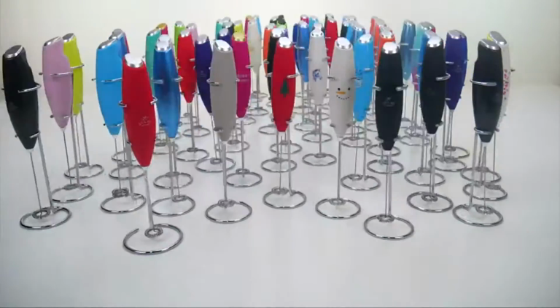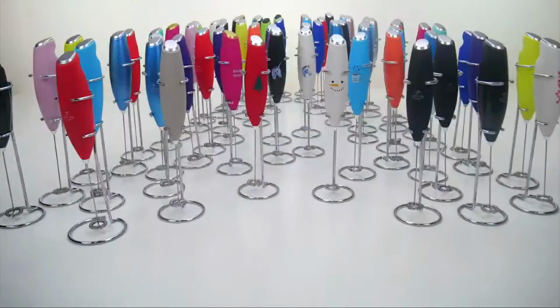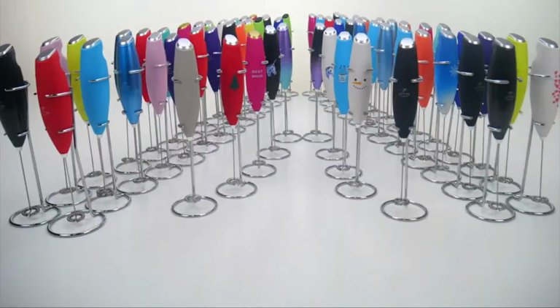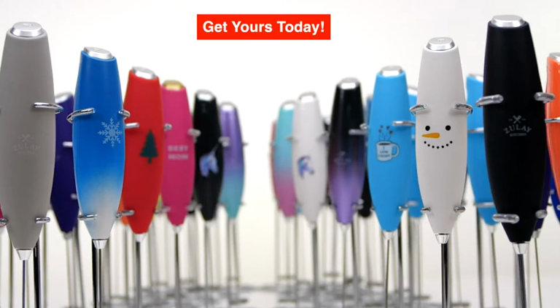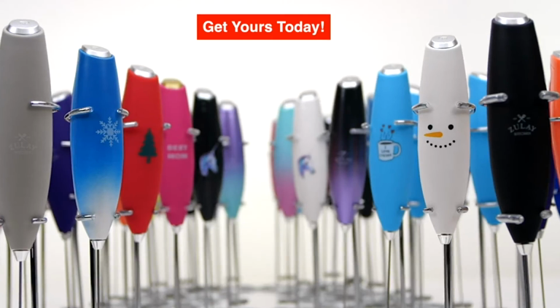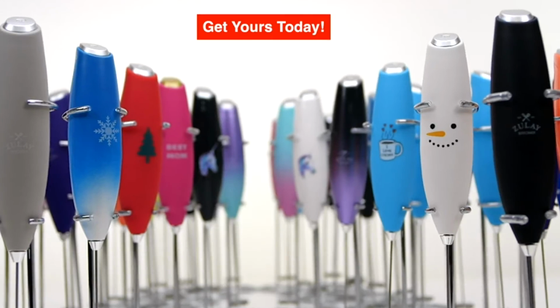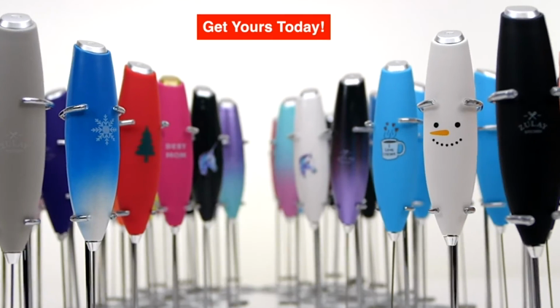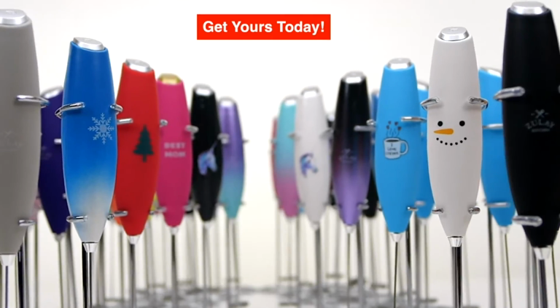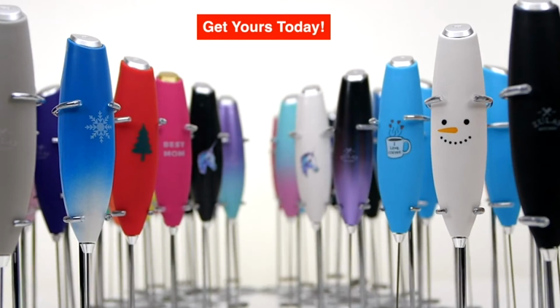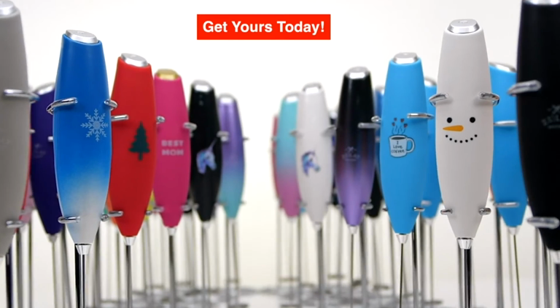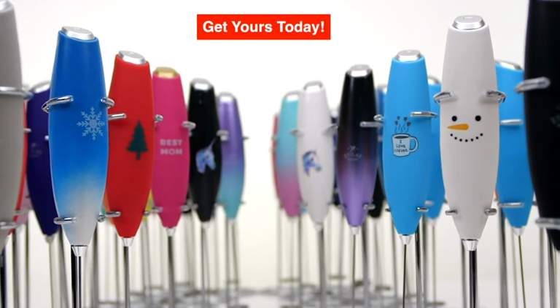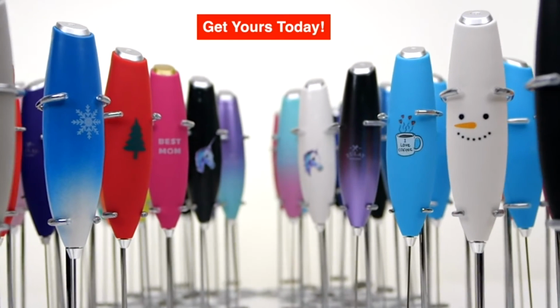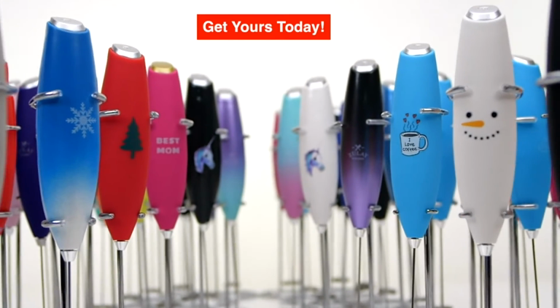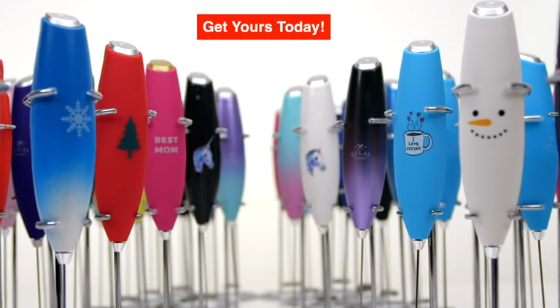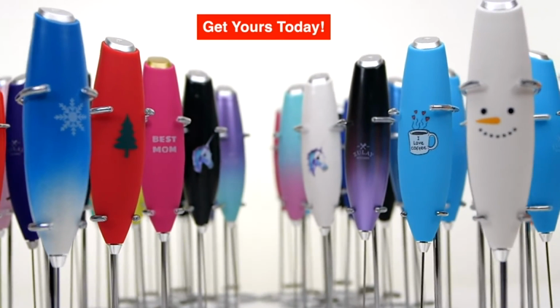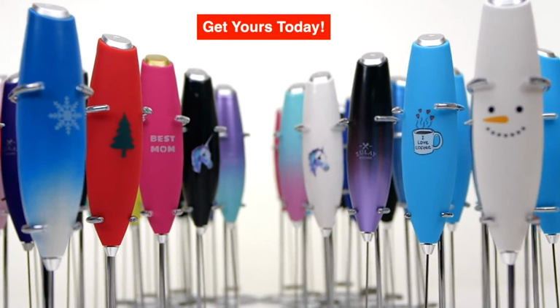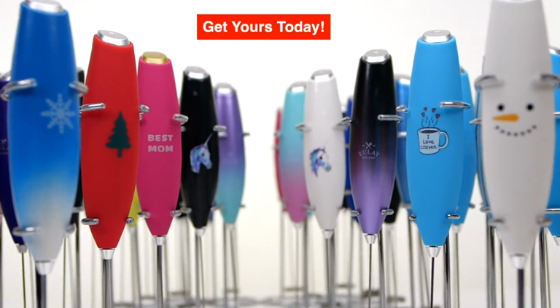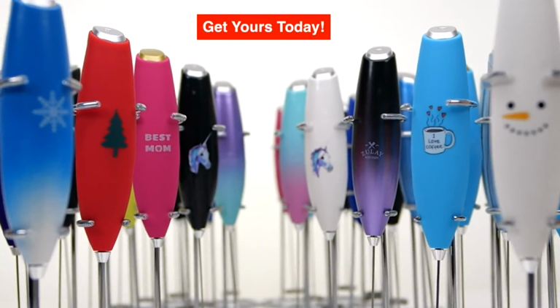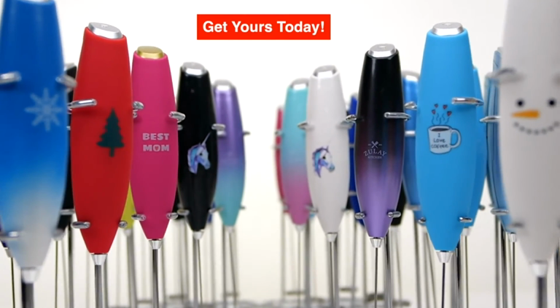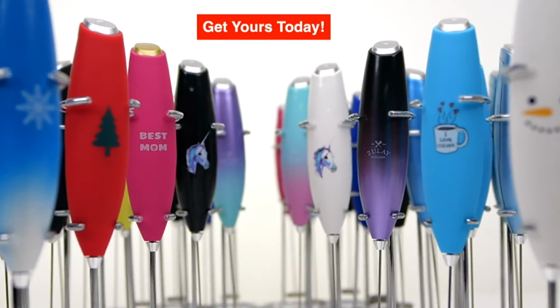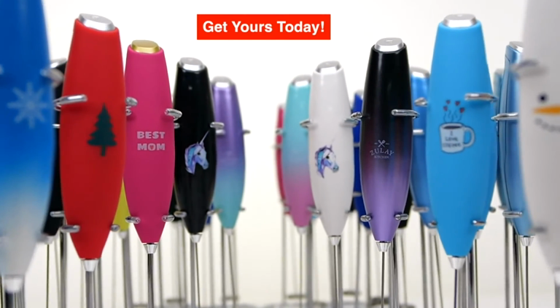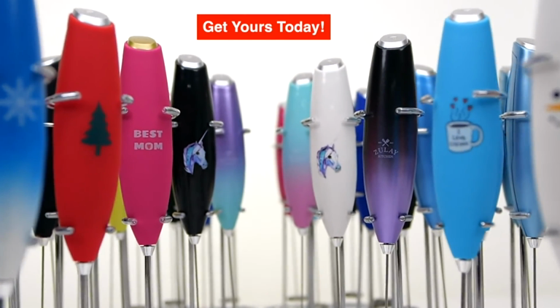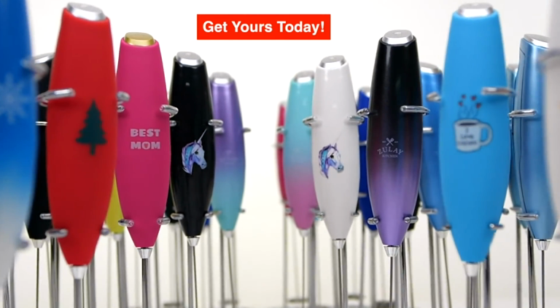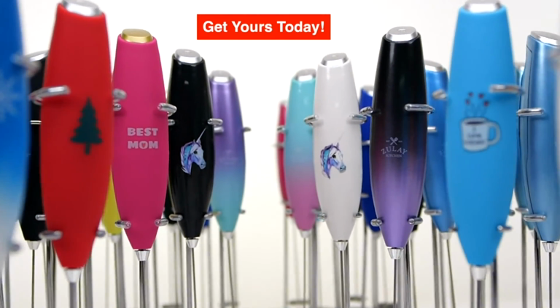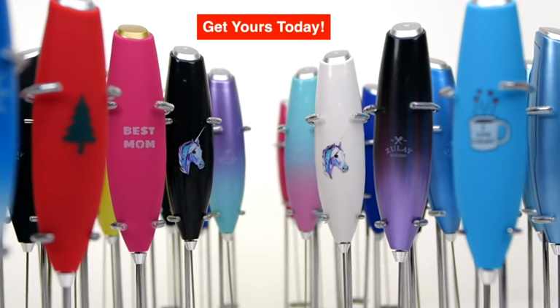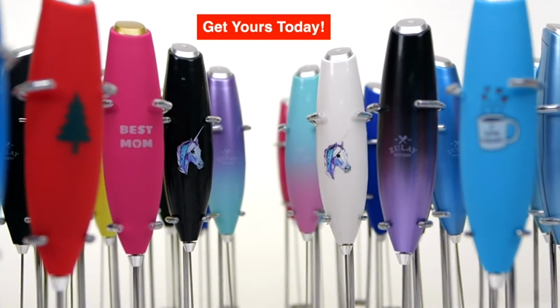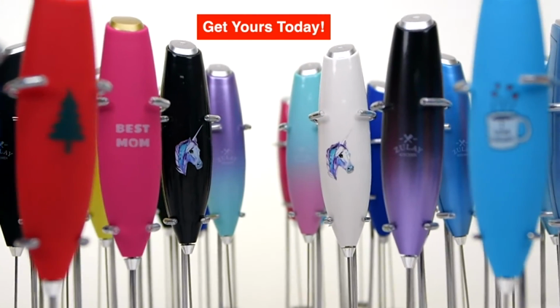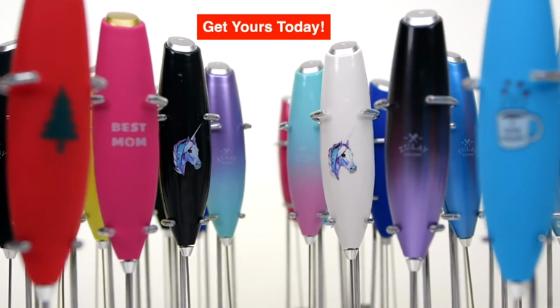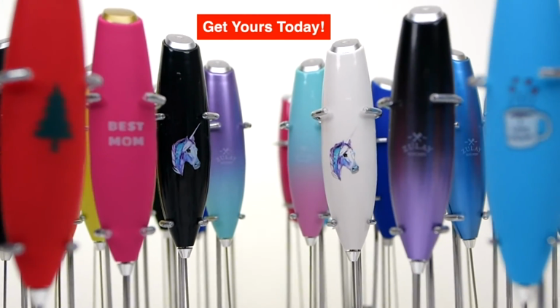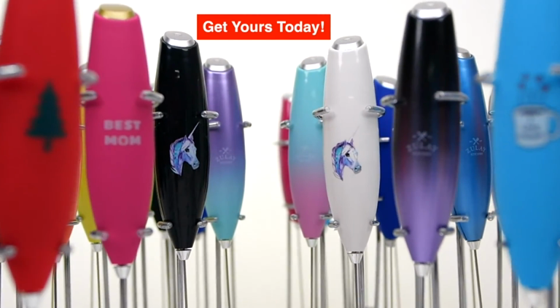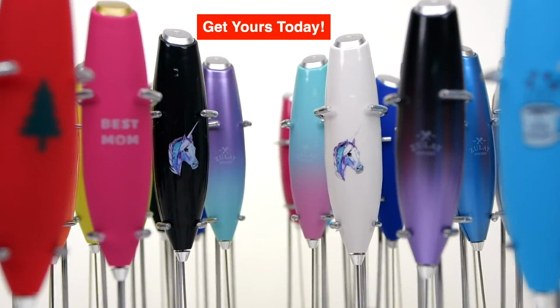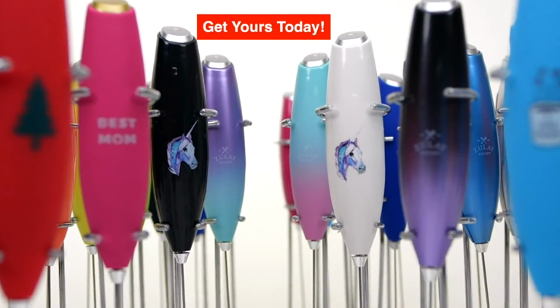A simple tool that does its job perfectly. Get yours today.